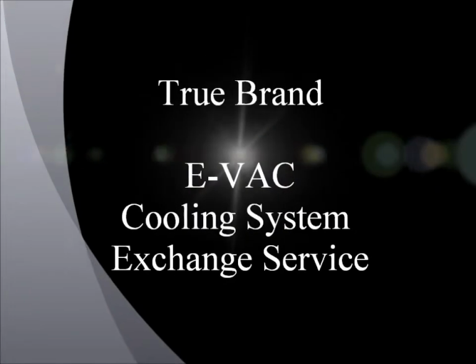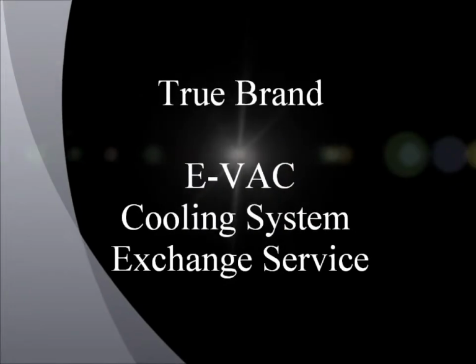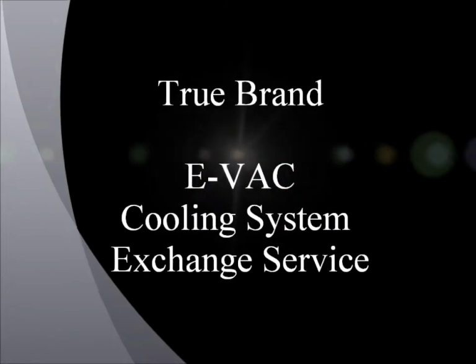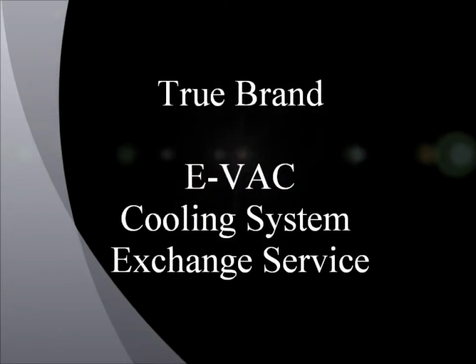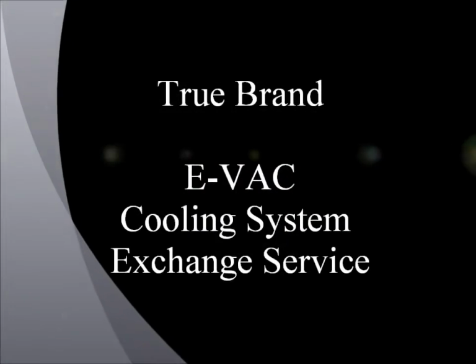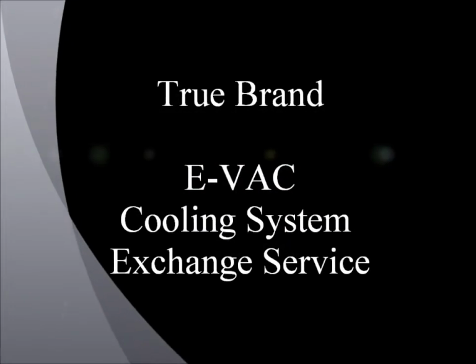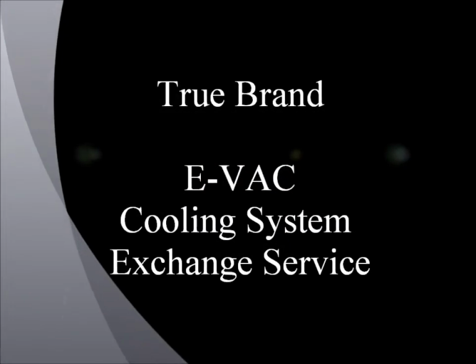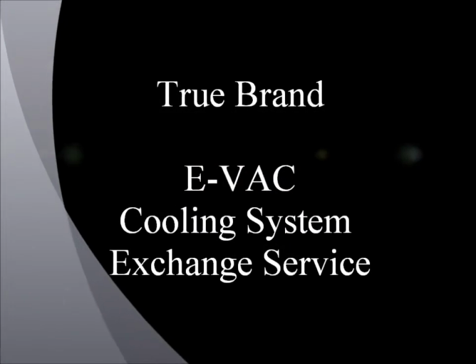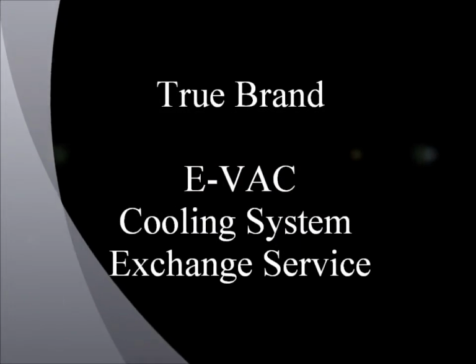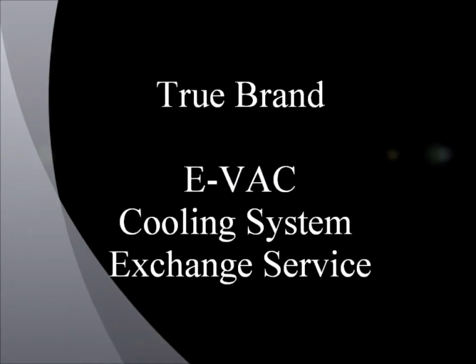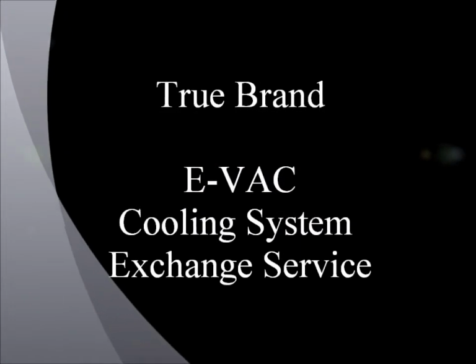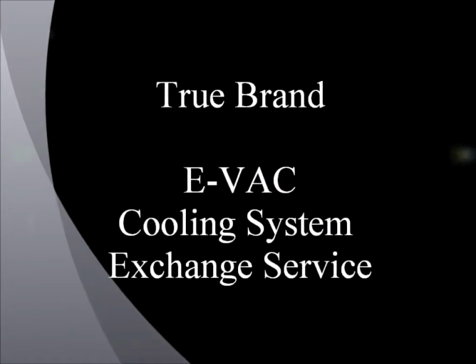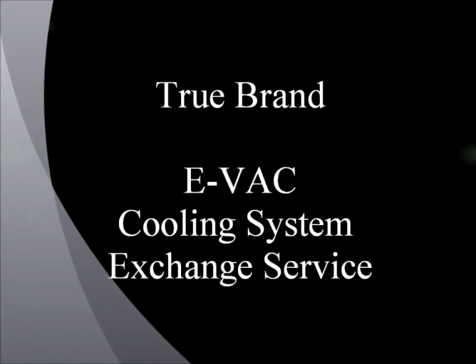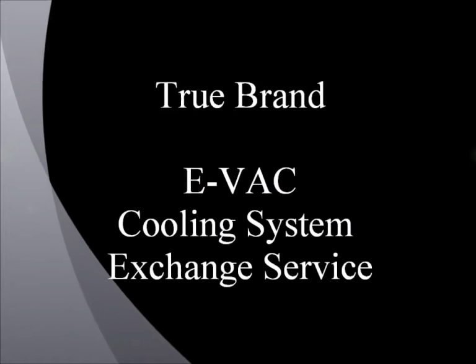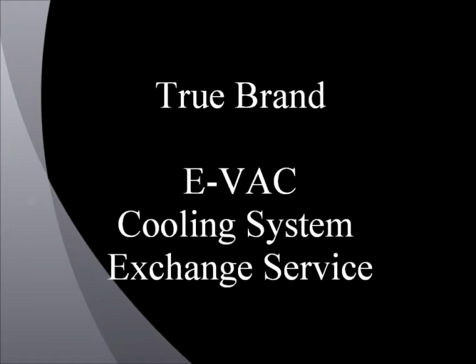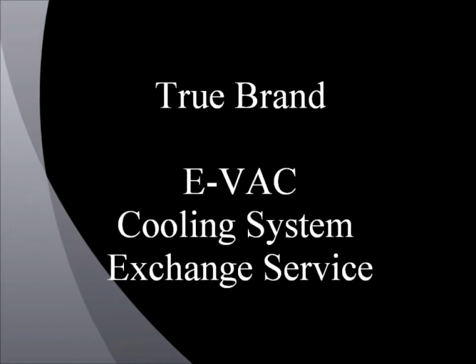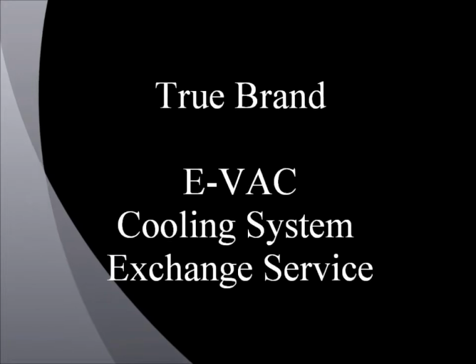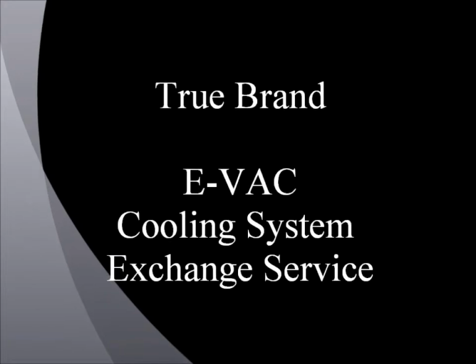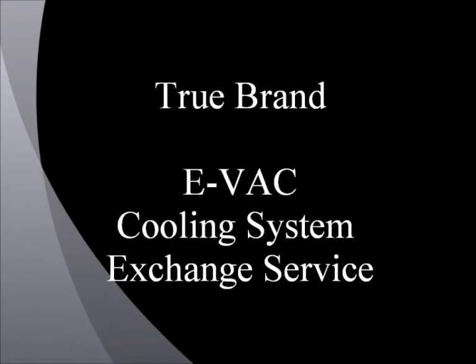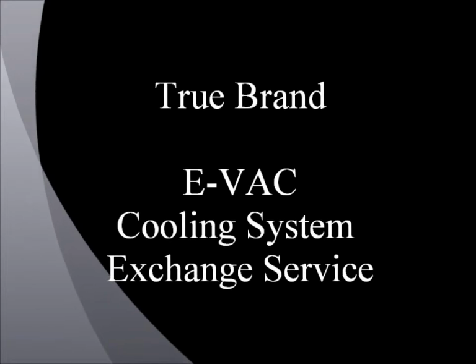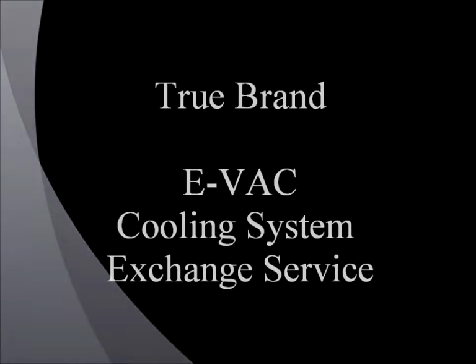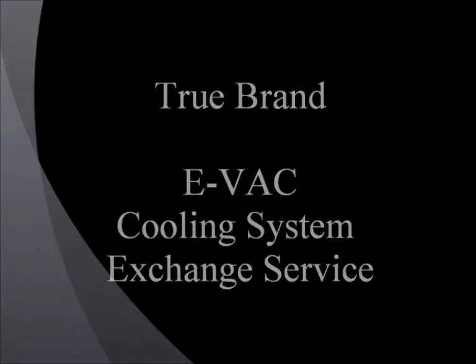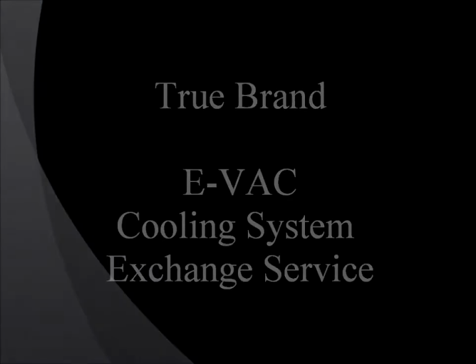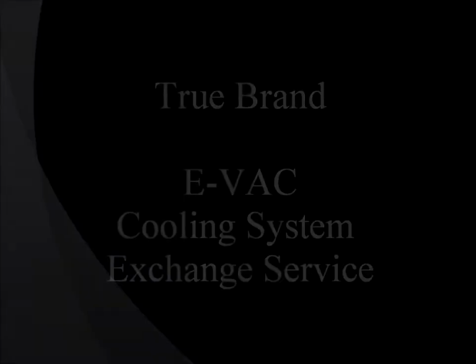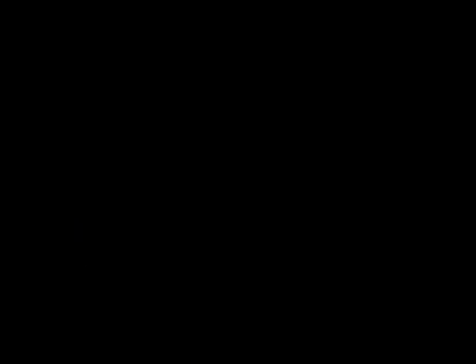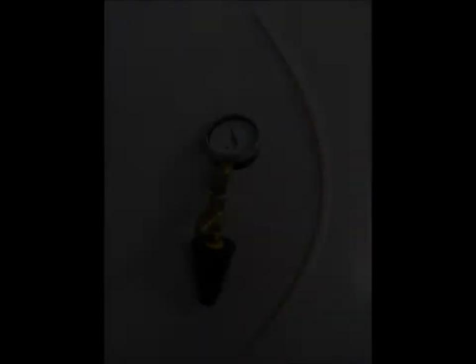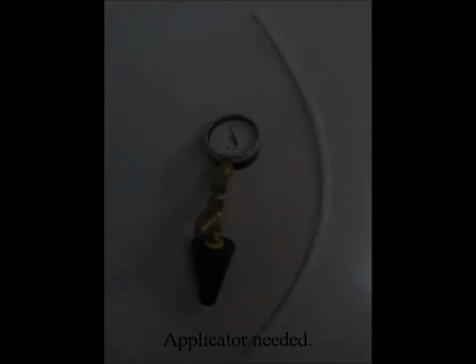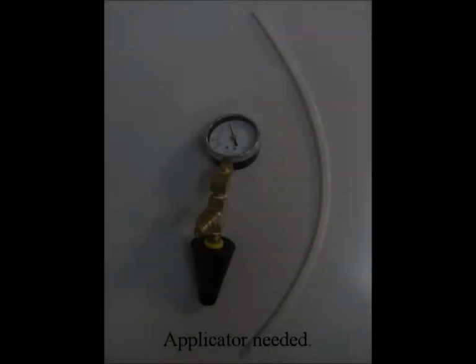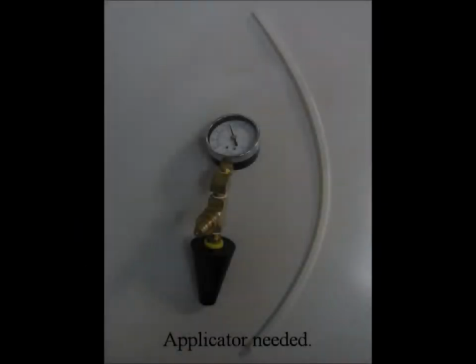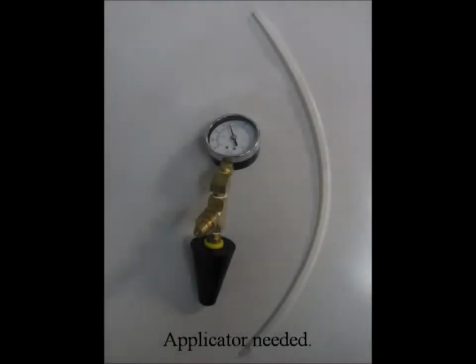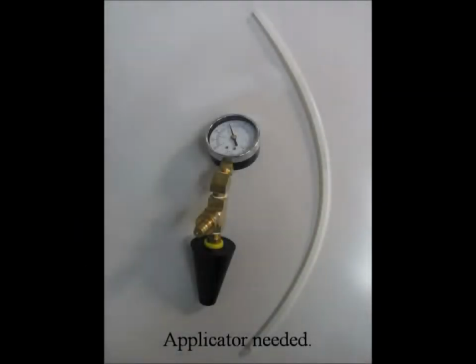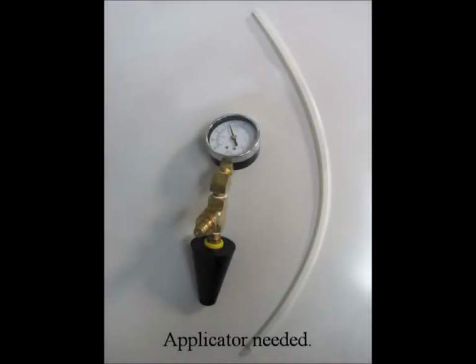TrueBrand Evac Cooling System Exchange Service. Applicator needed.